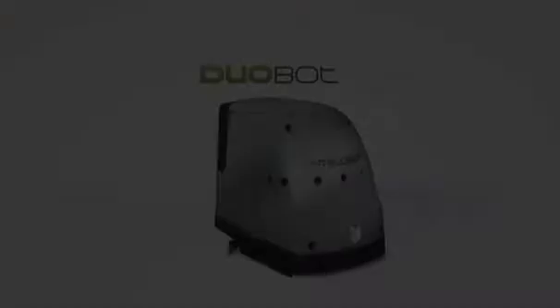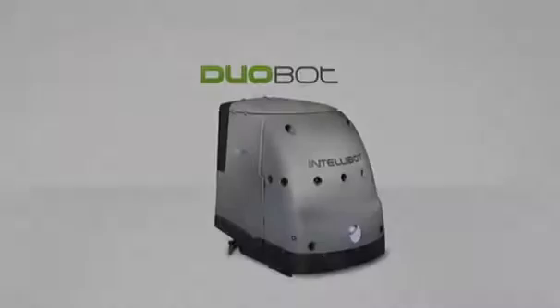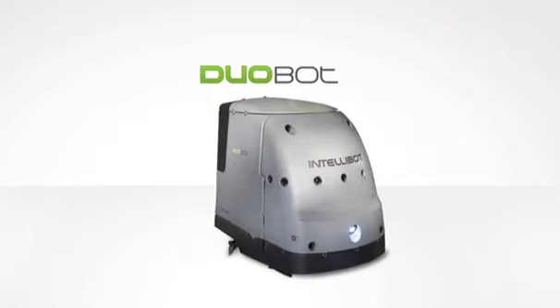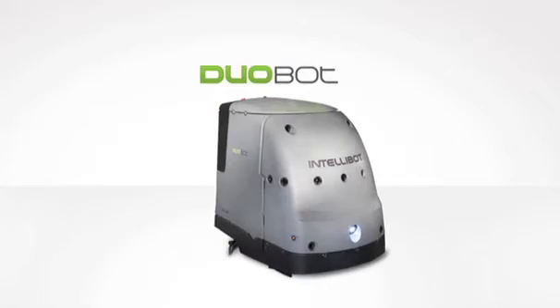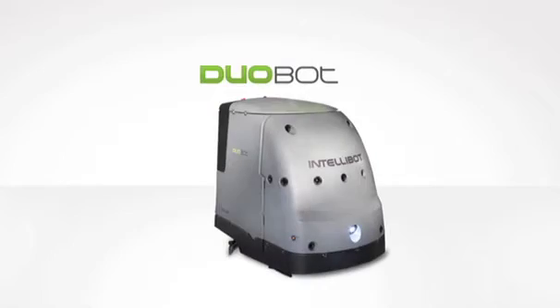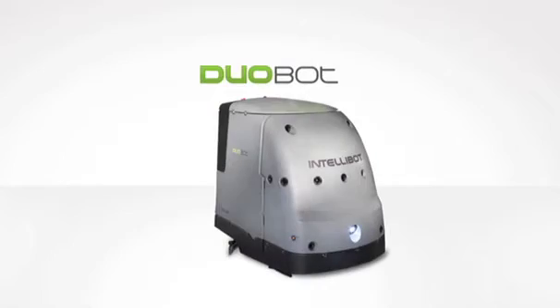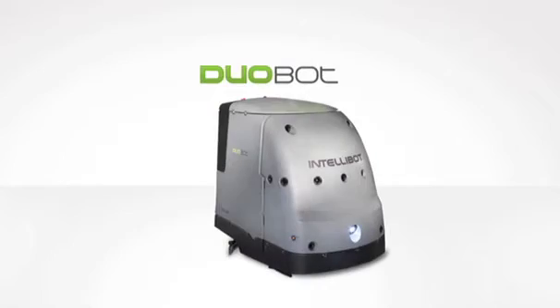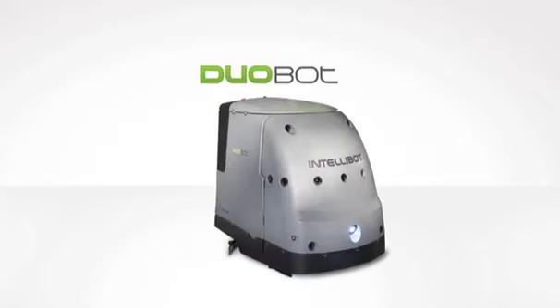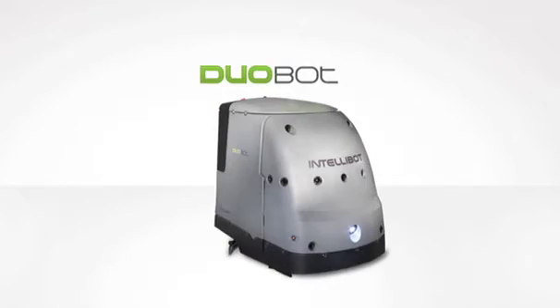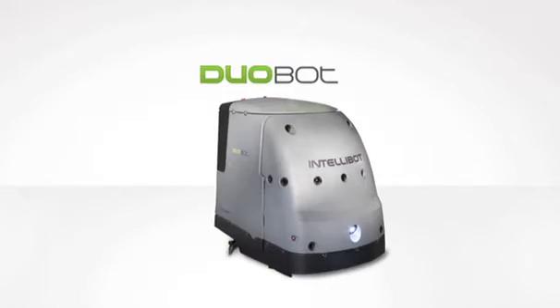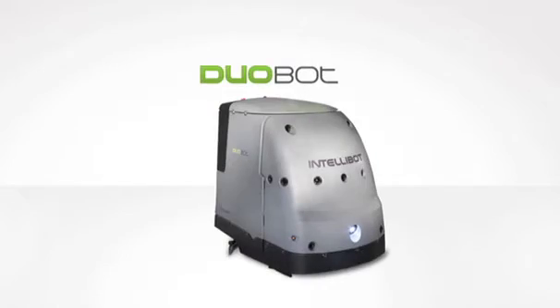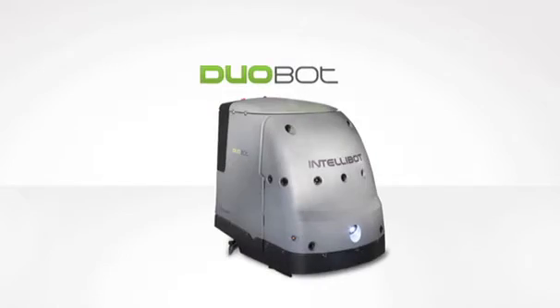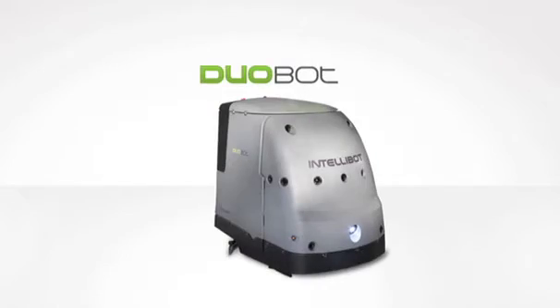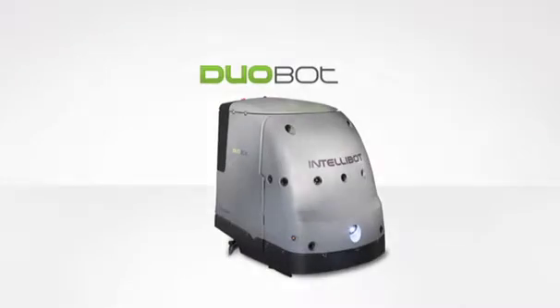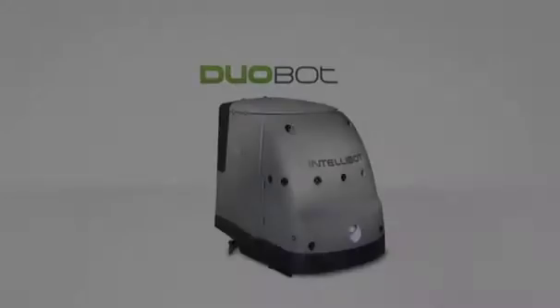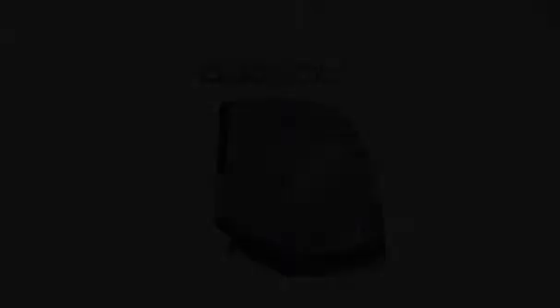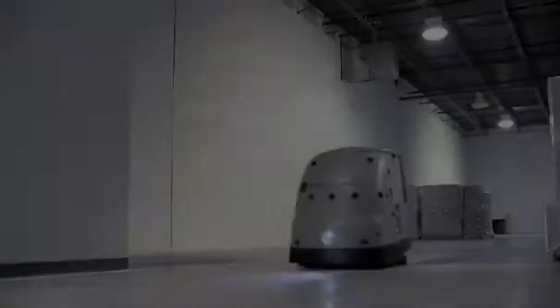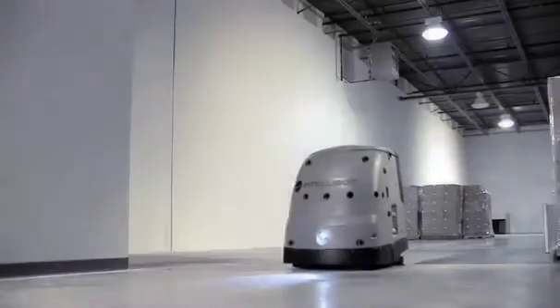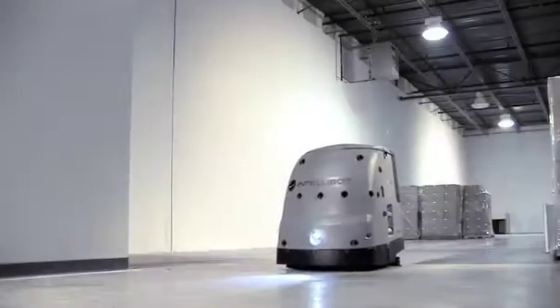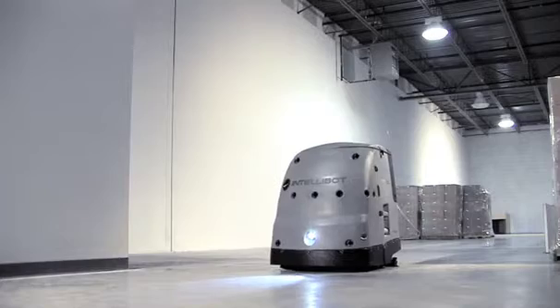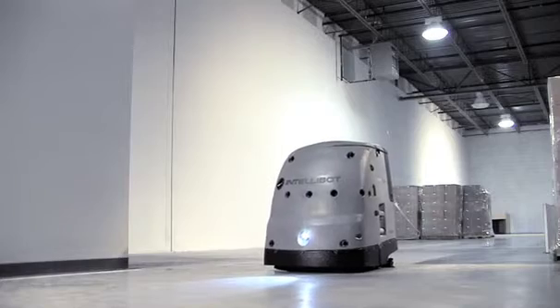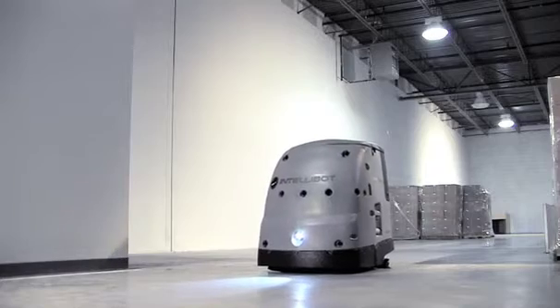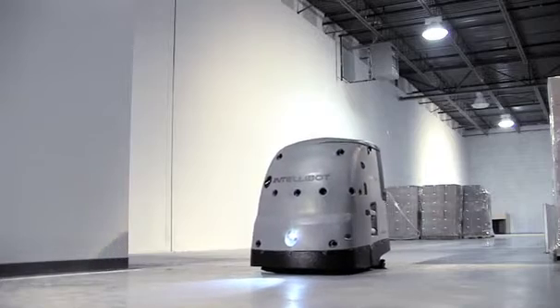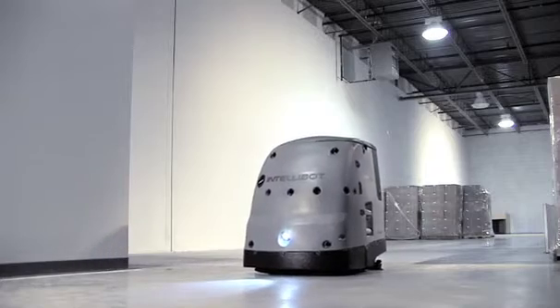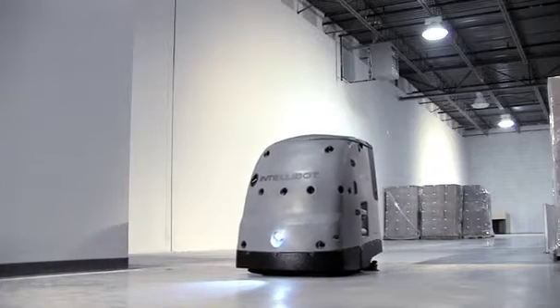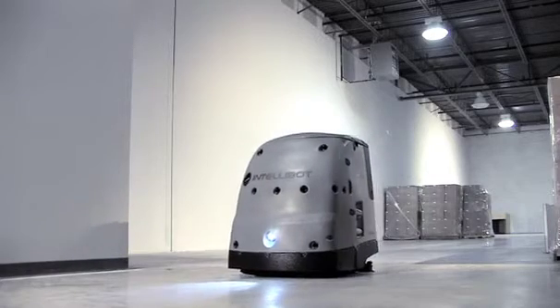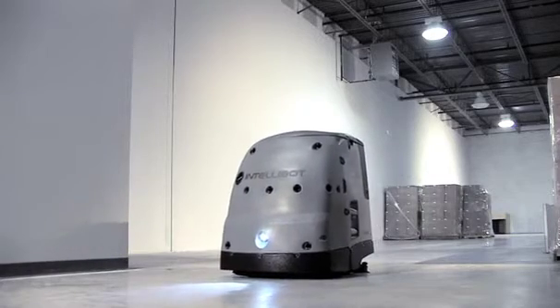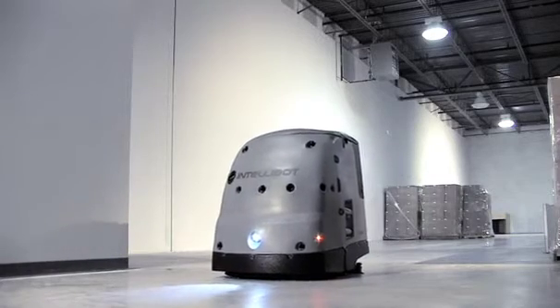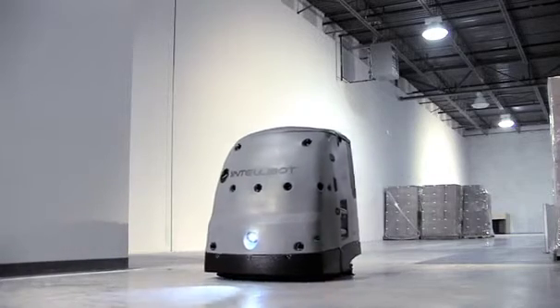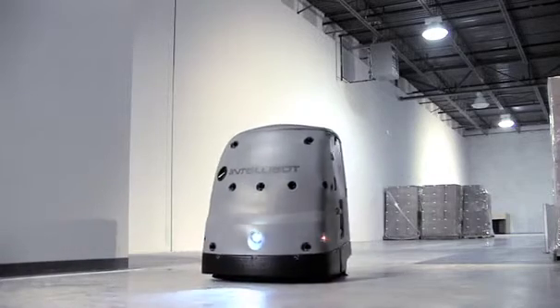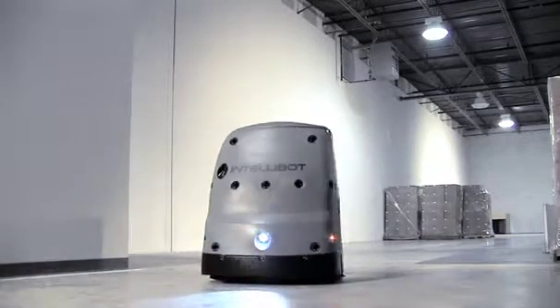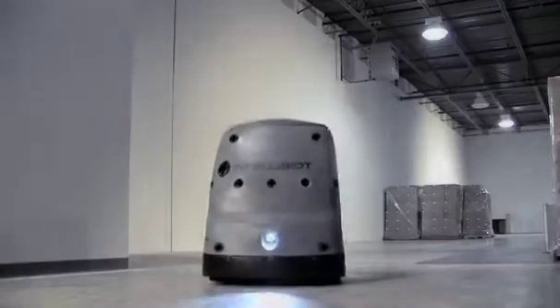The Duobot sweeps and scrubs in a single pass, making it an efficient solution for warehouses, airports and malls.